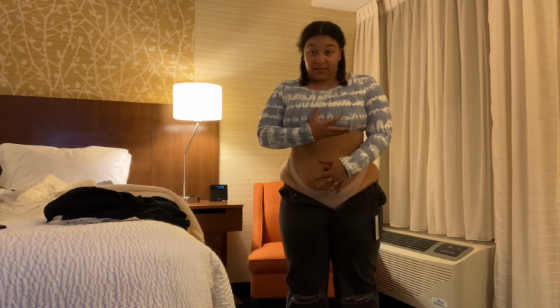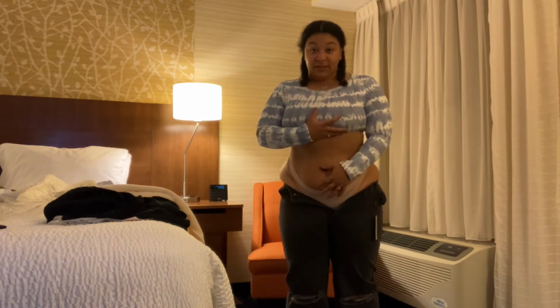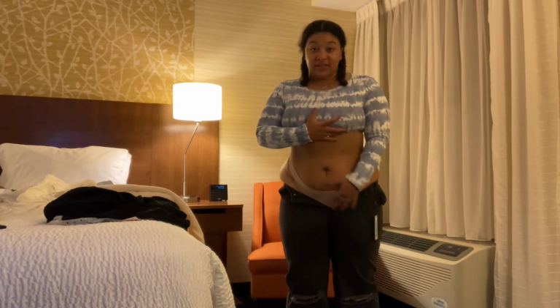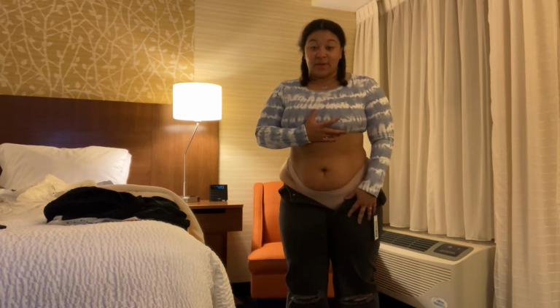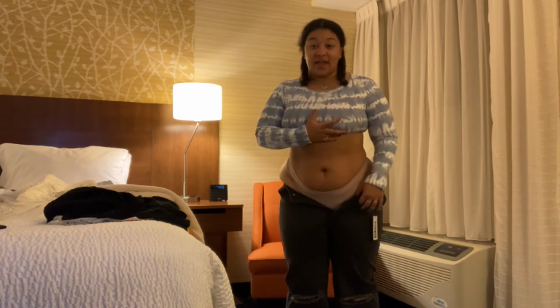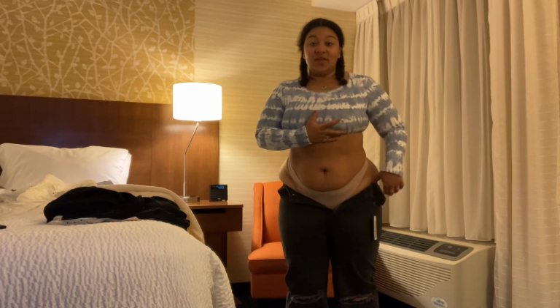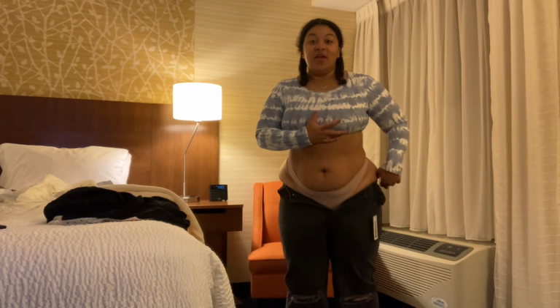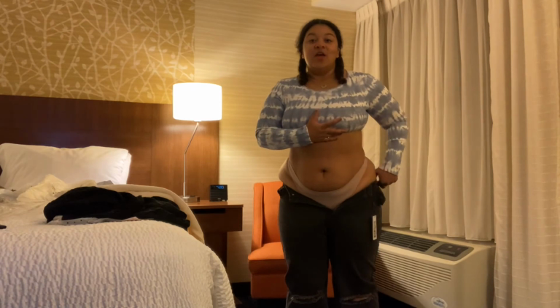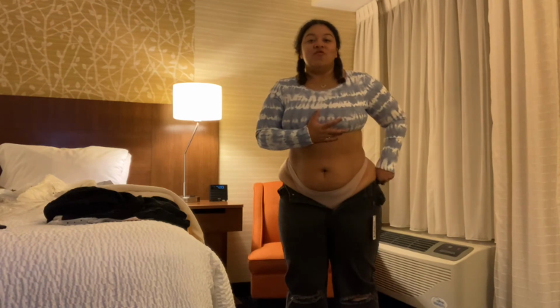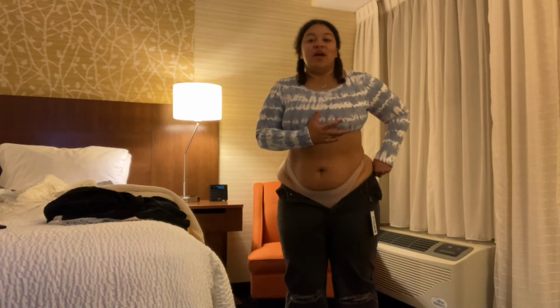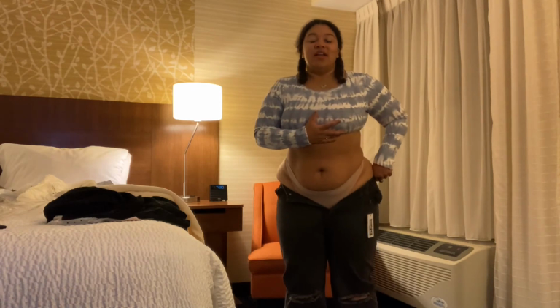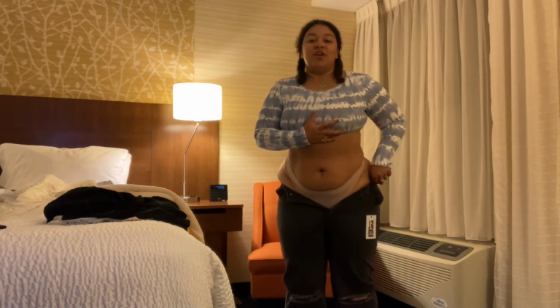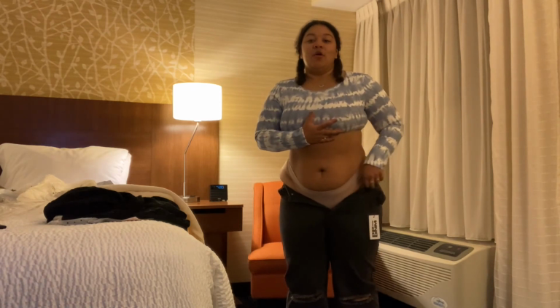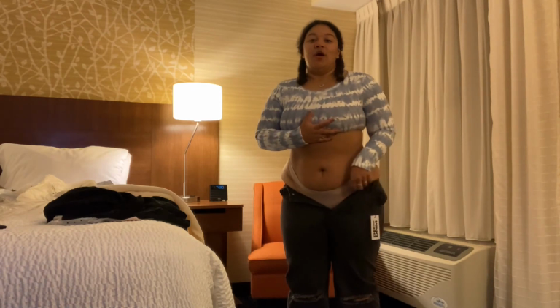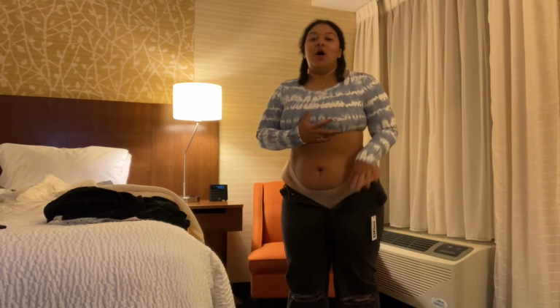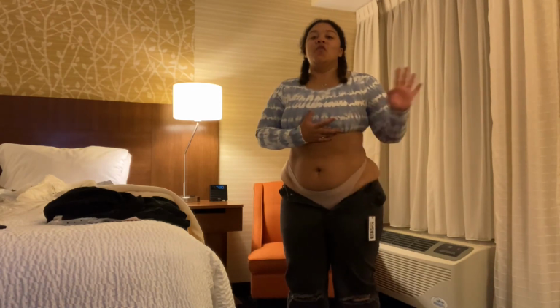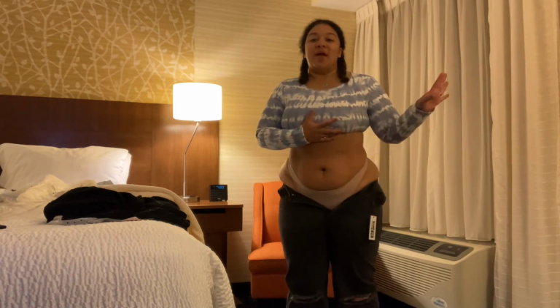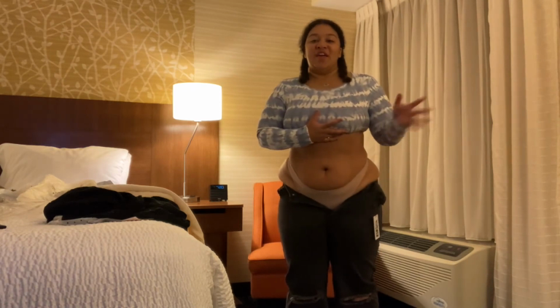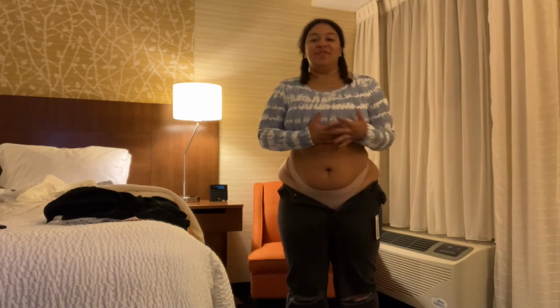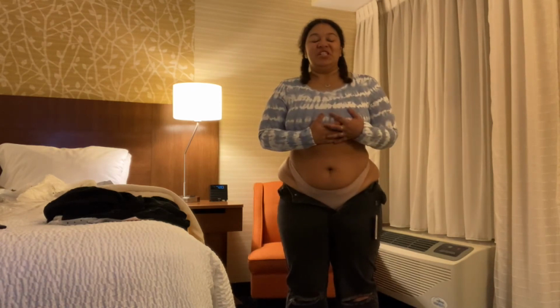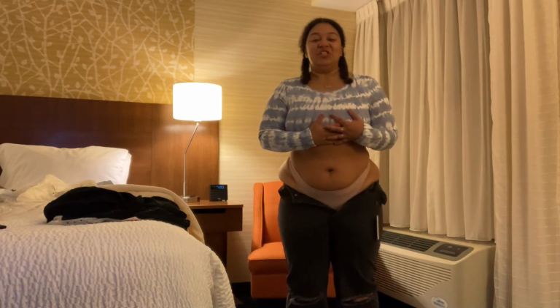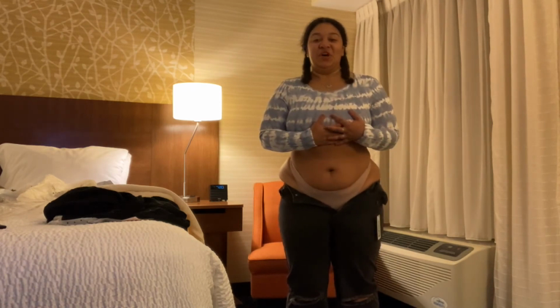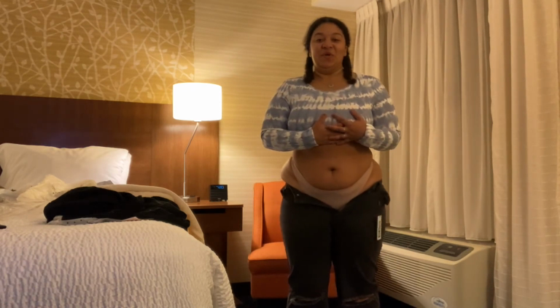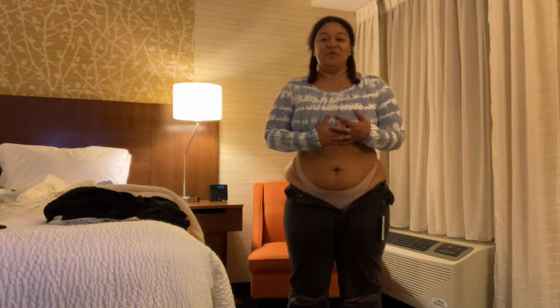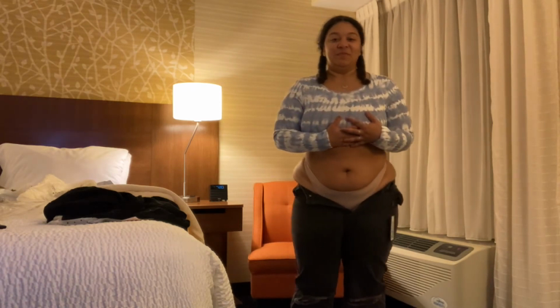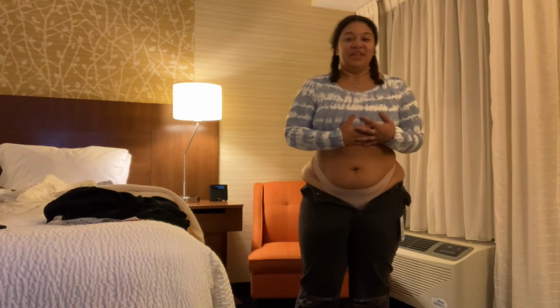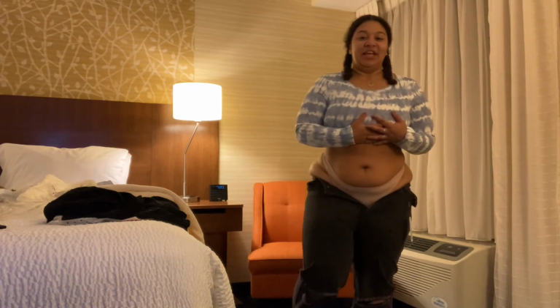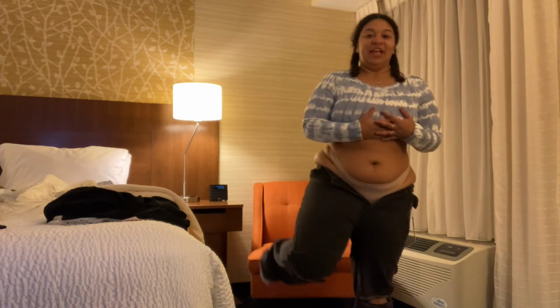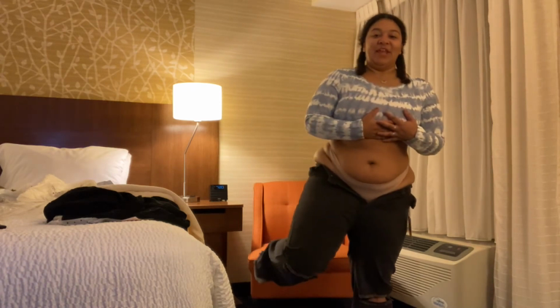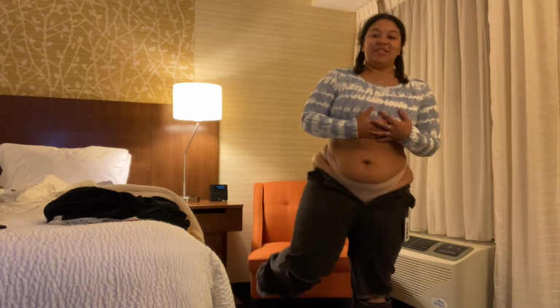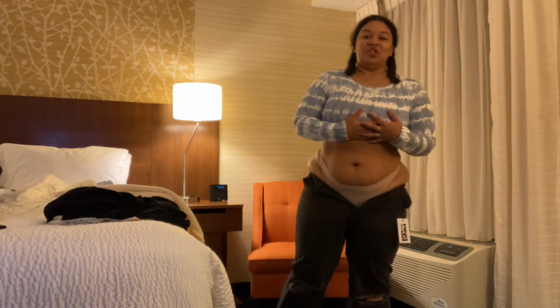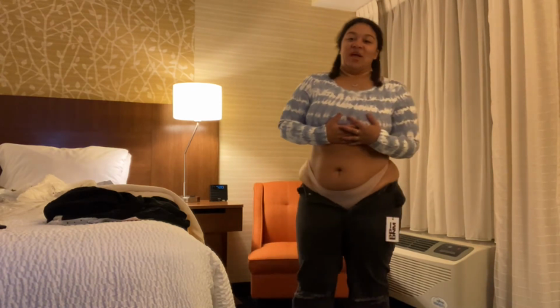These pants do not even go over my hips. So that's a shame.